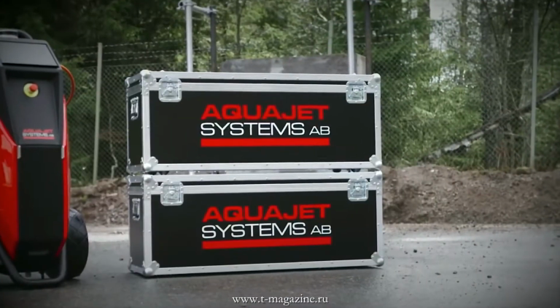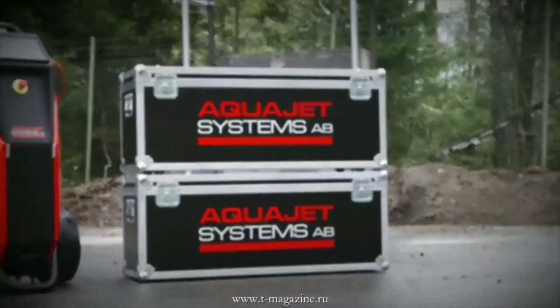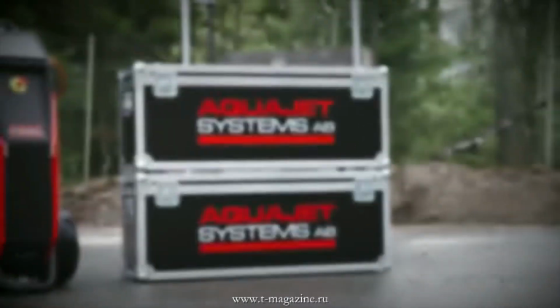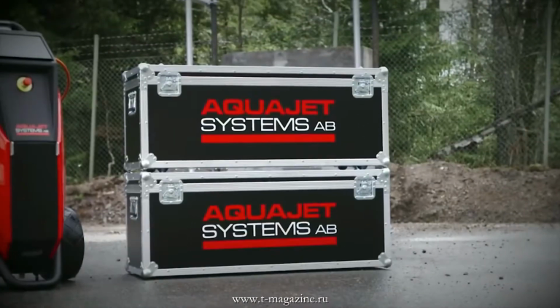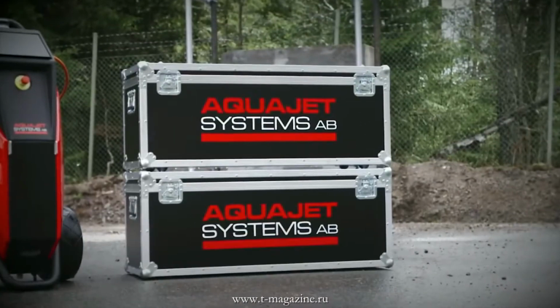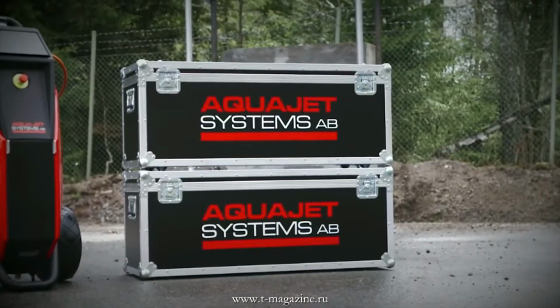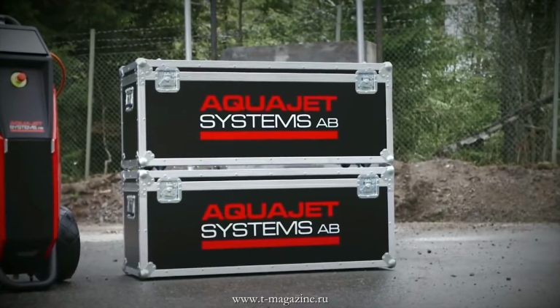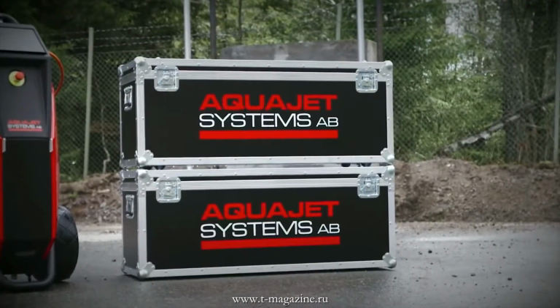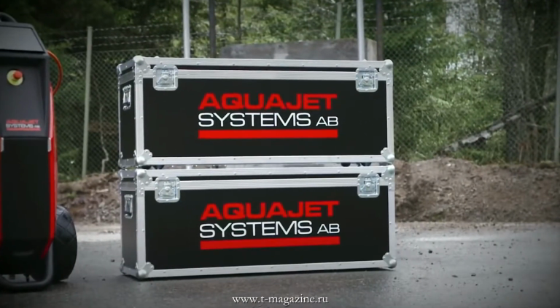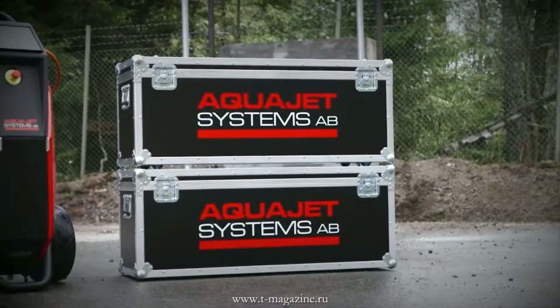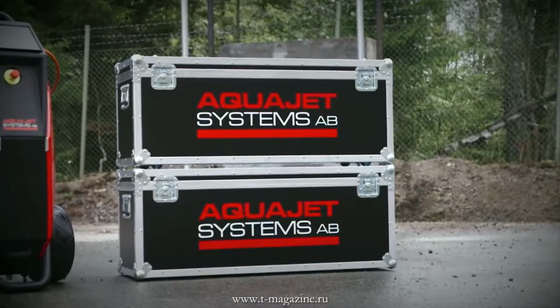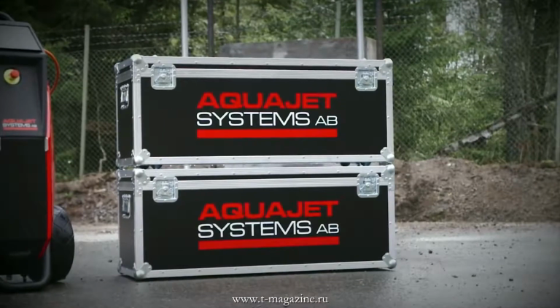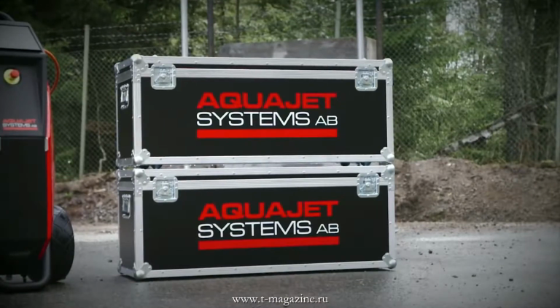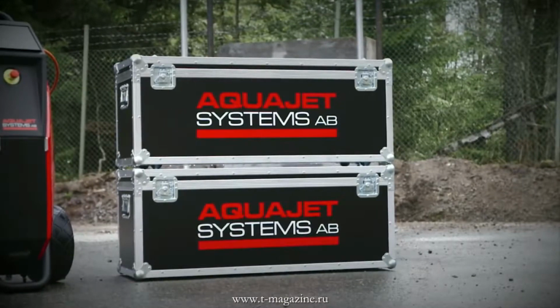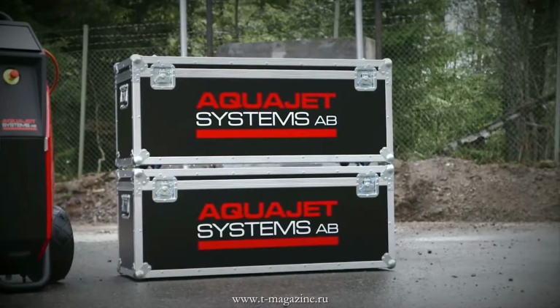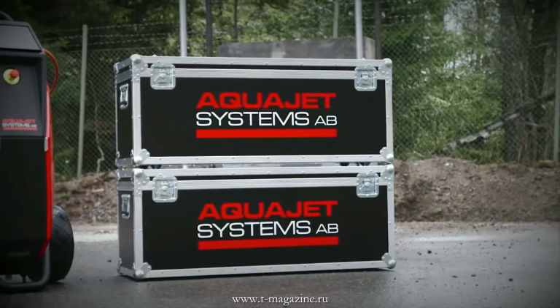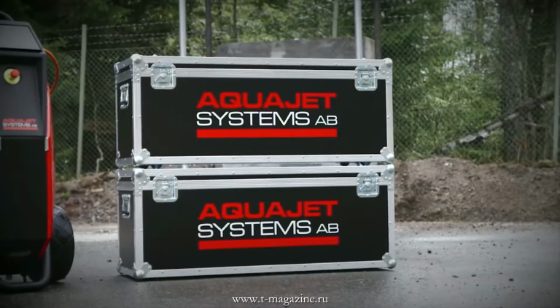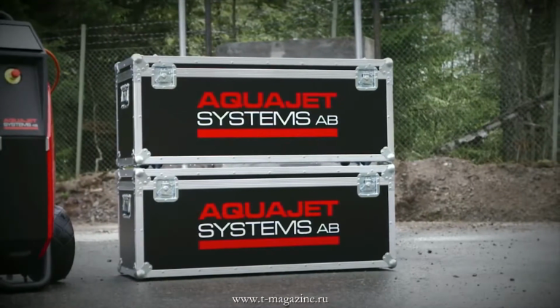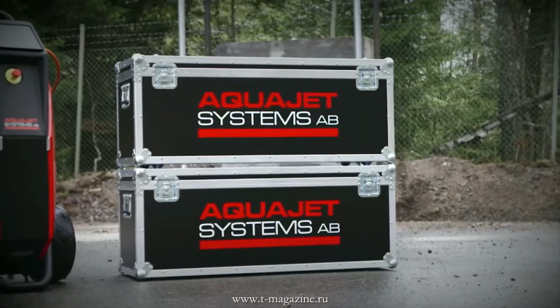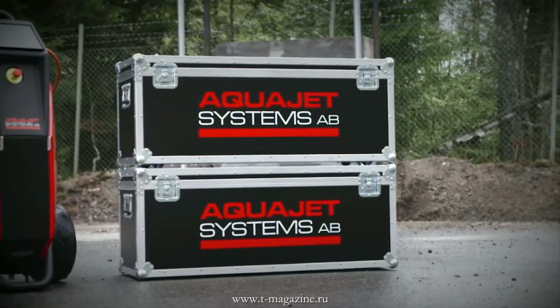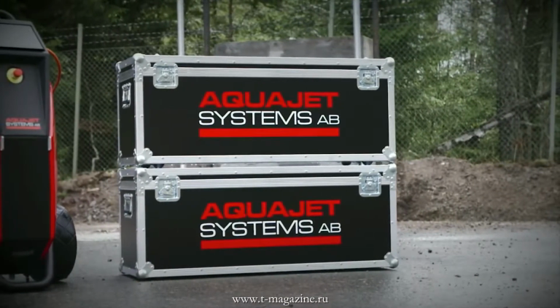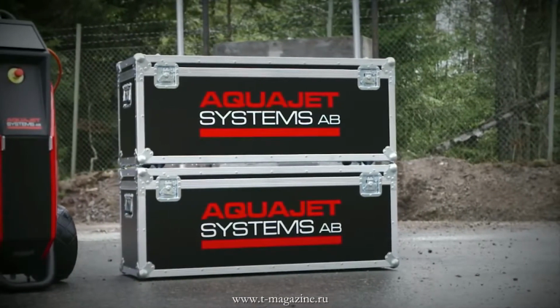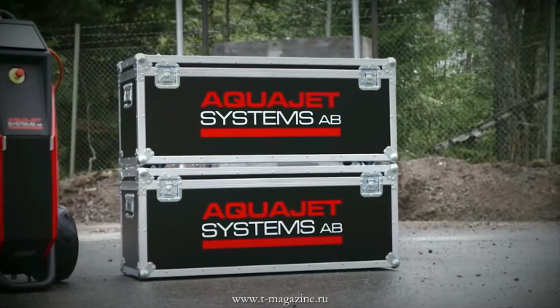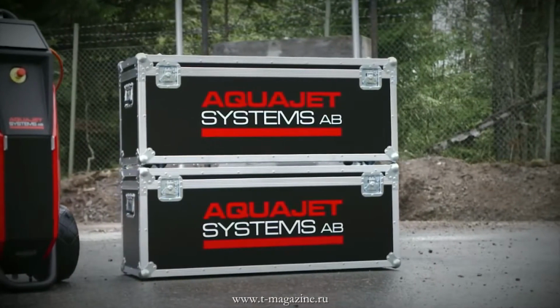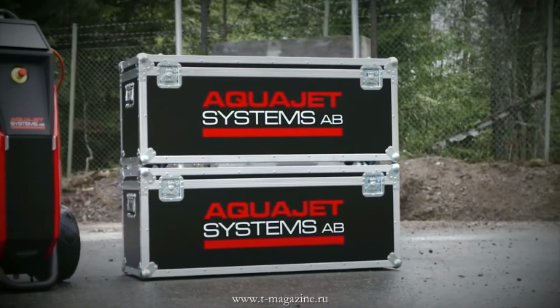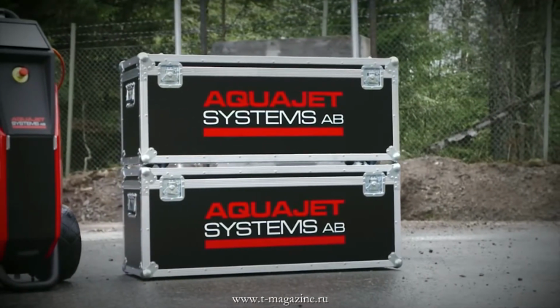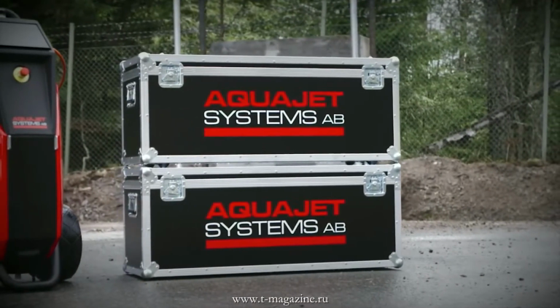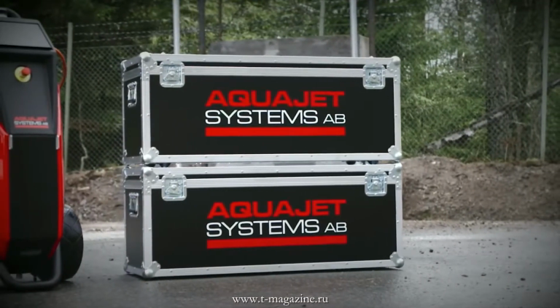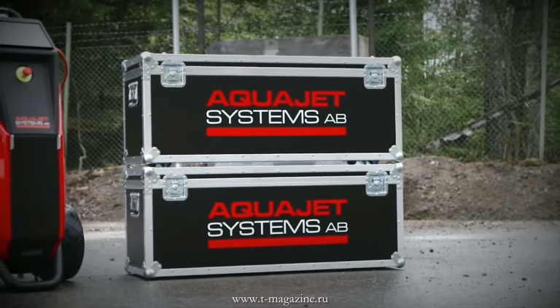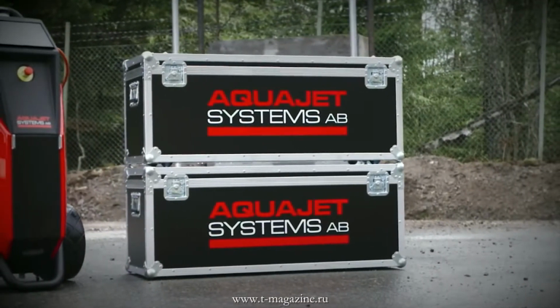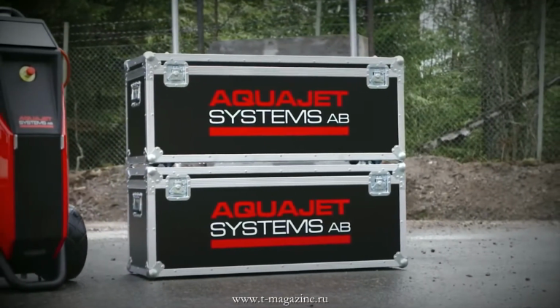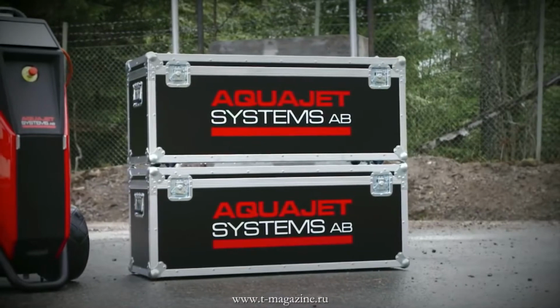All system components come in two handy boxes. They are stackable and designed to fit side-by-side on a standard pallet.